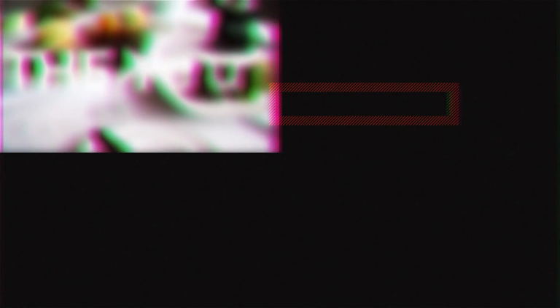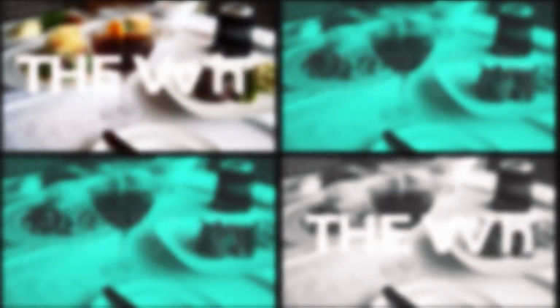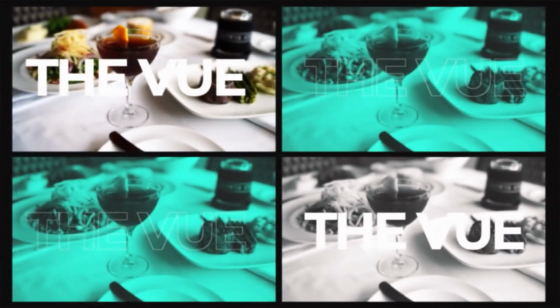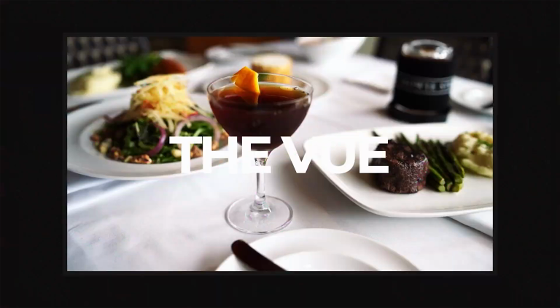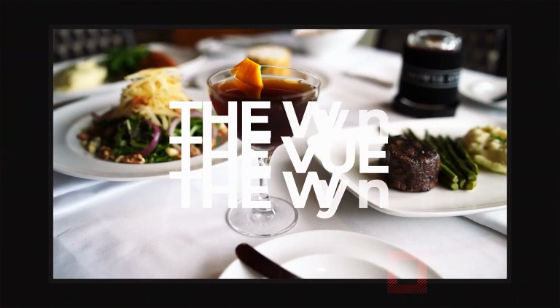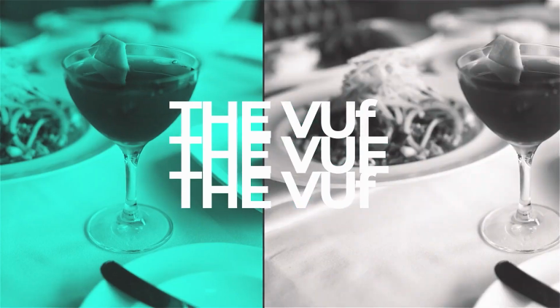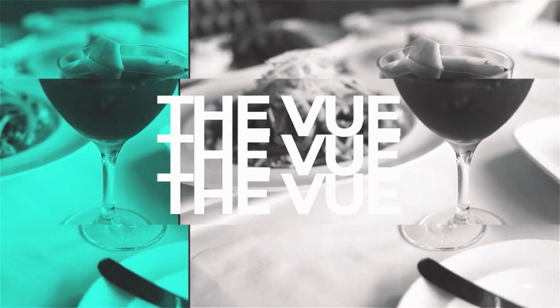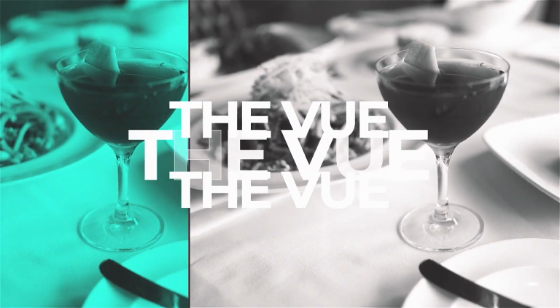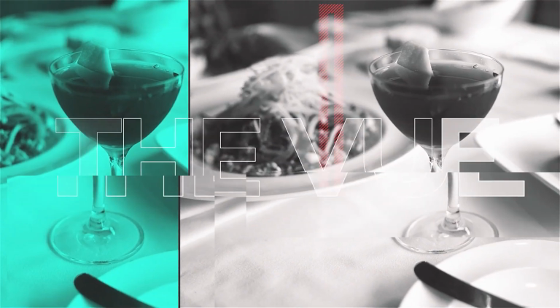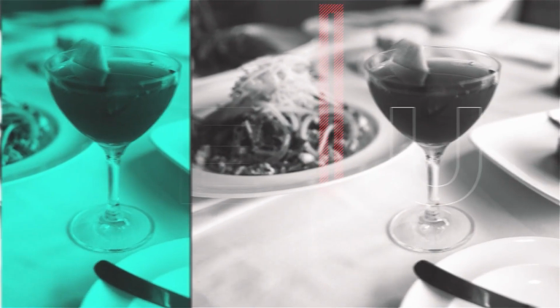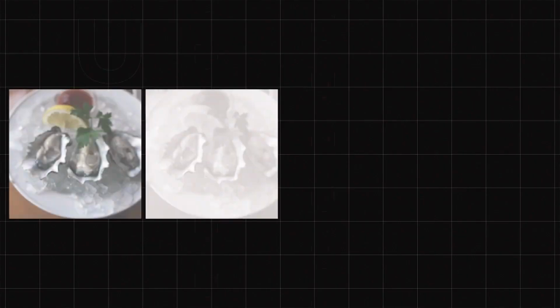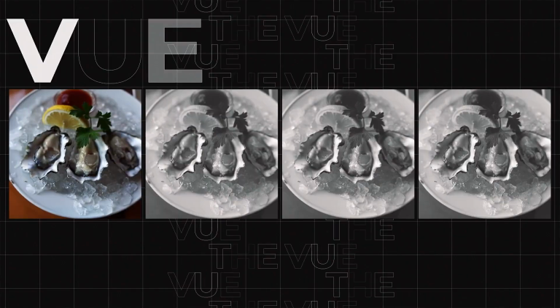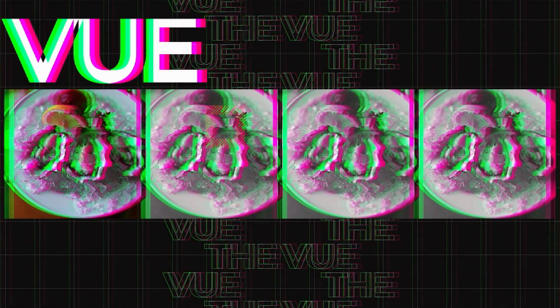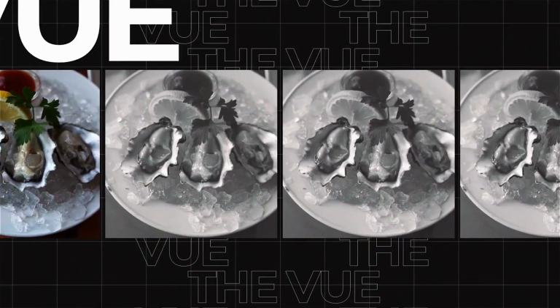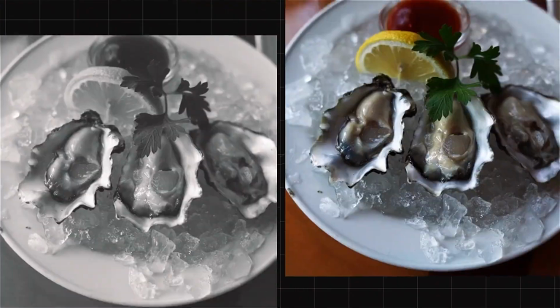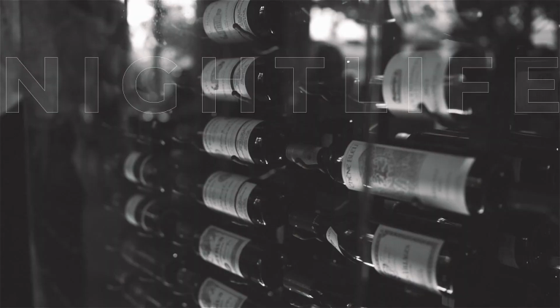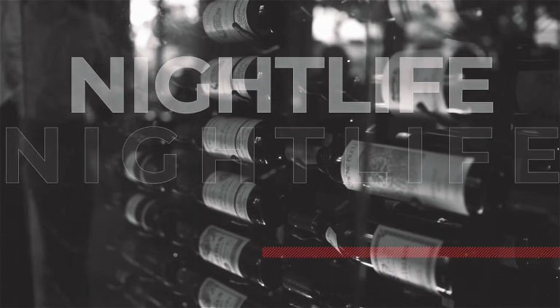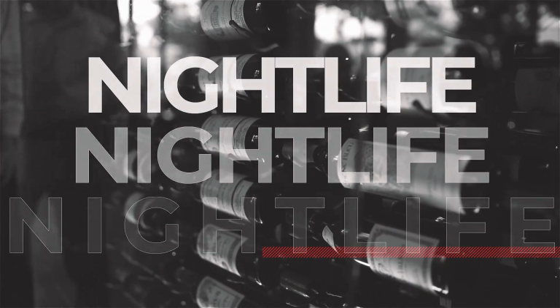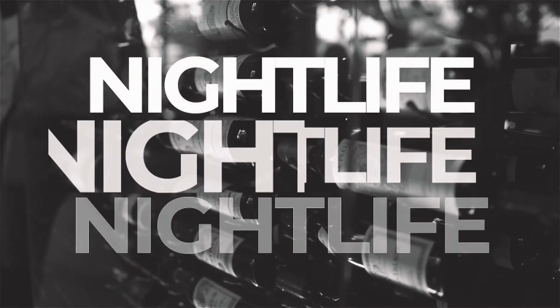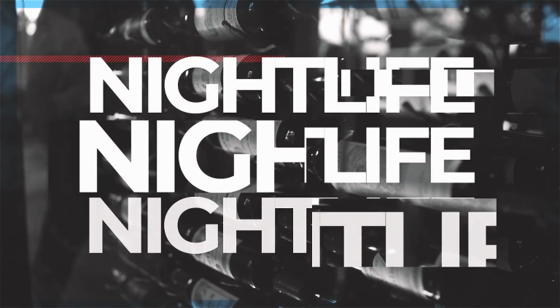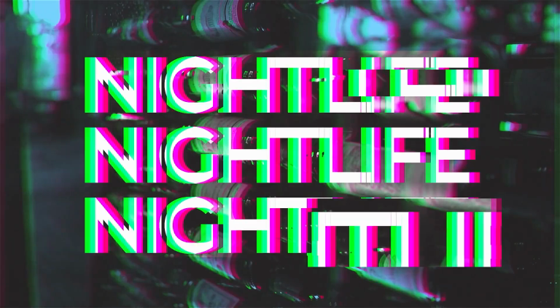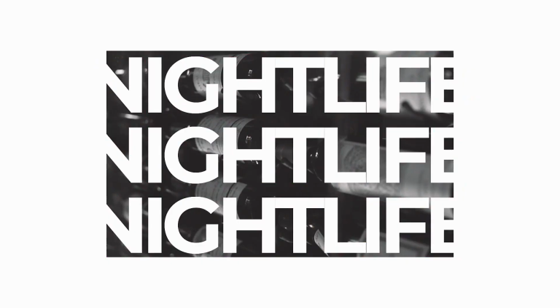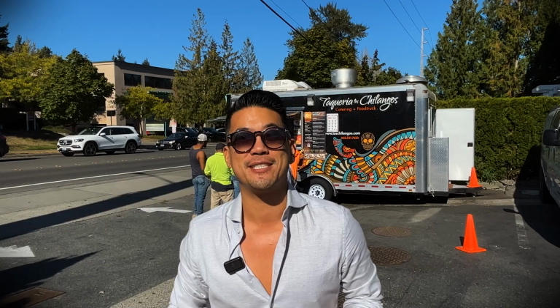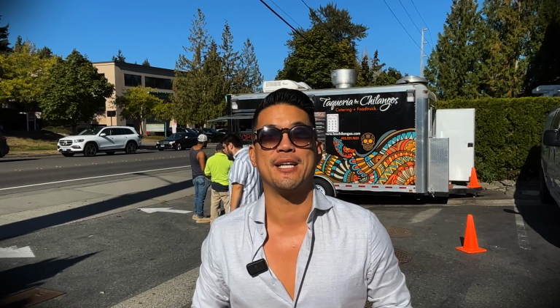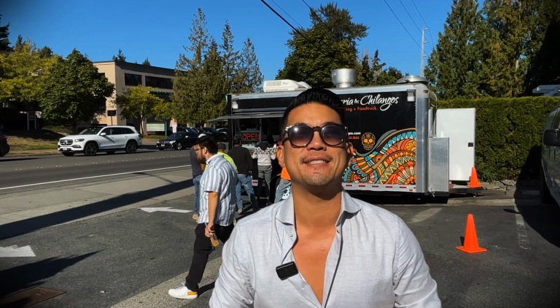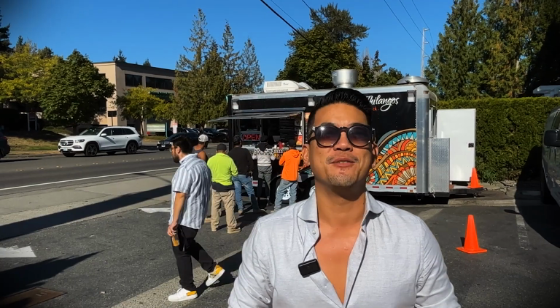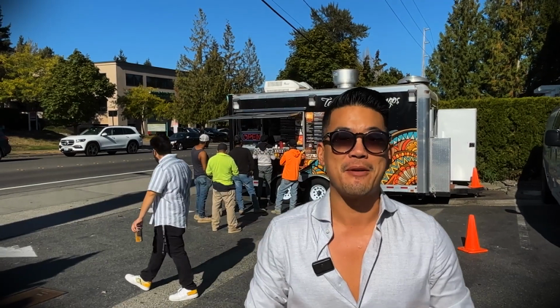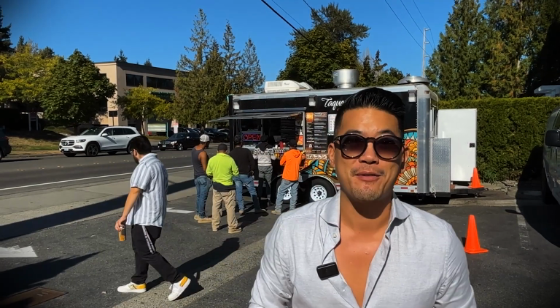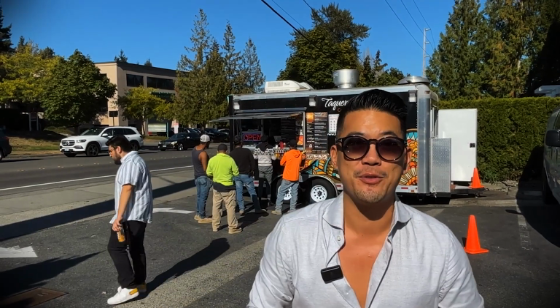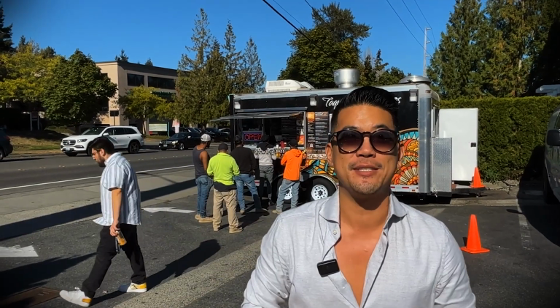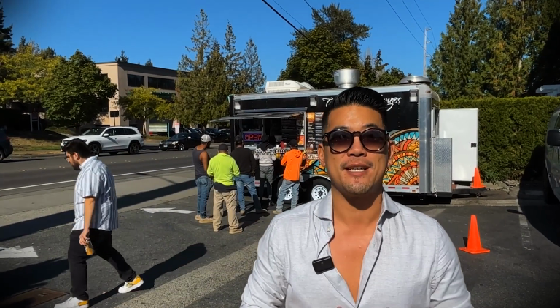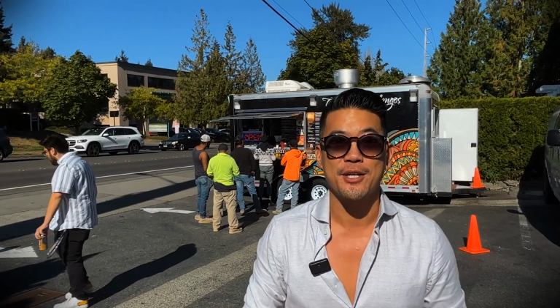Hey guys, it's Nelson Yong again for The View for Visit Bellevue. I am here this month to talk about one of my favorite subjects, one of my favorite foods: tacos.